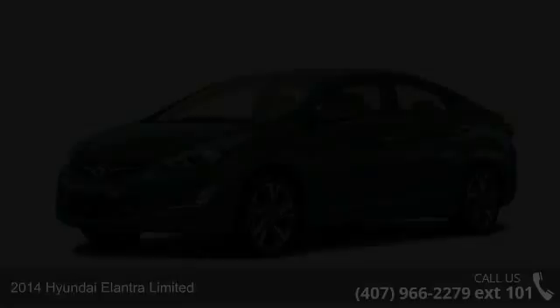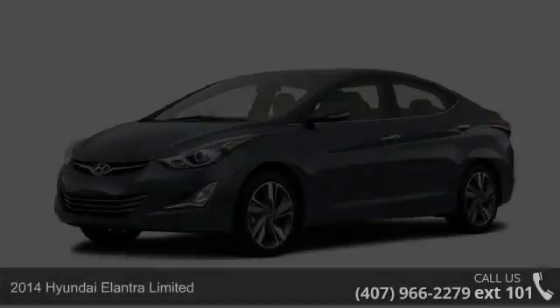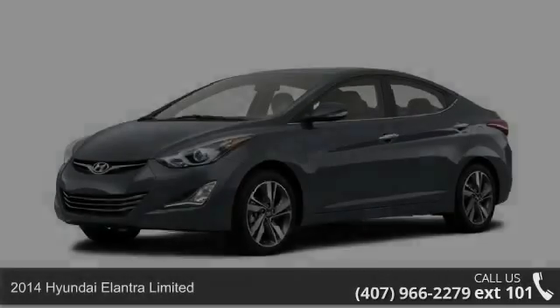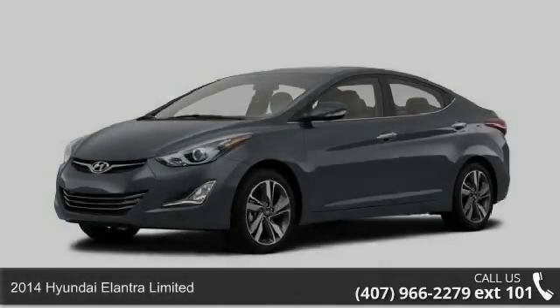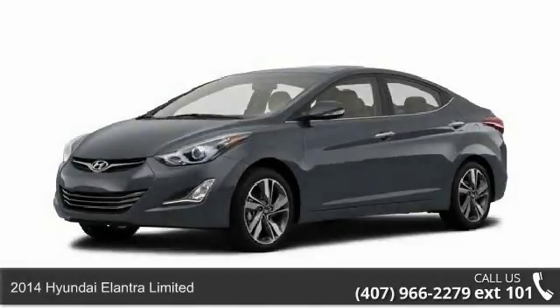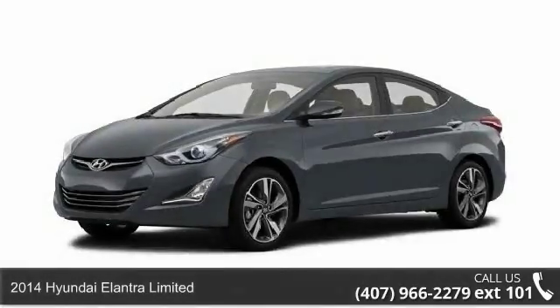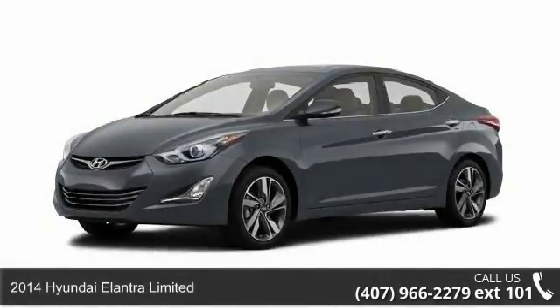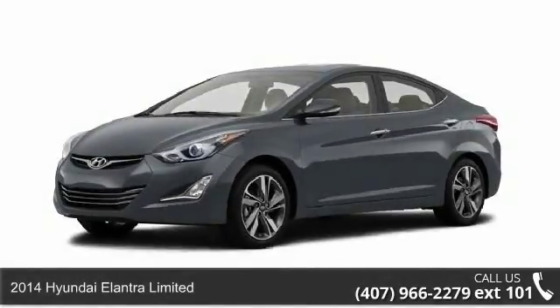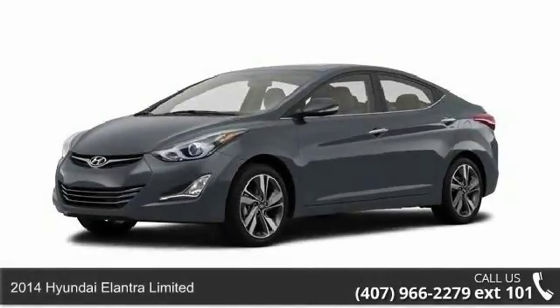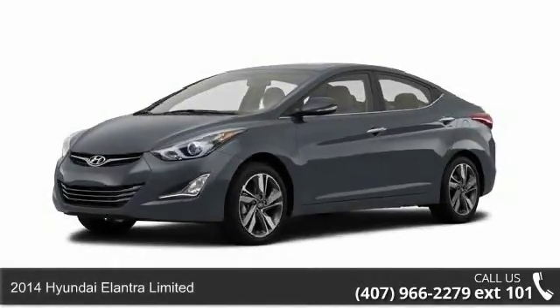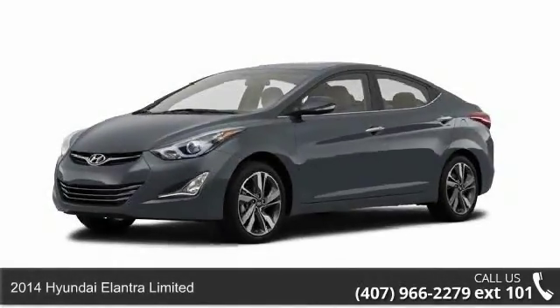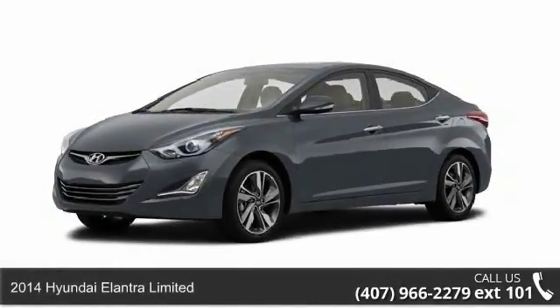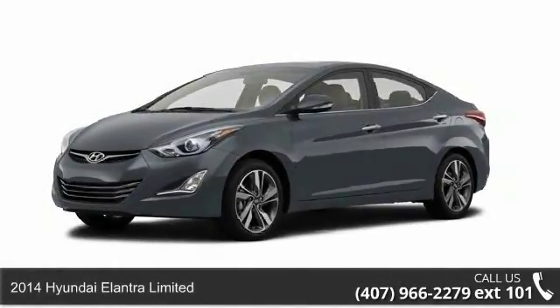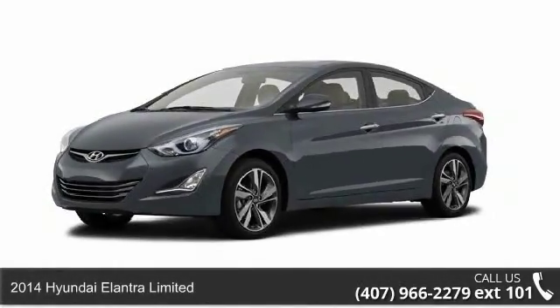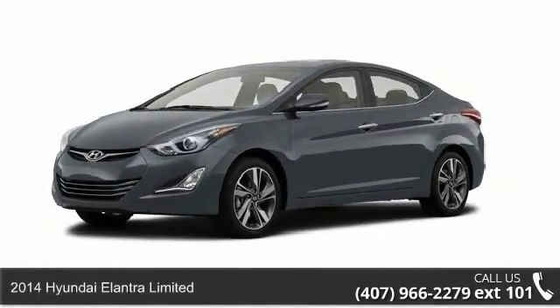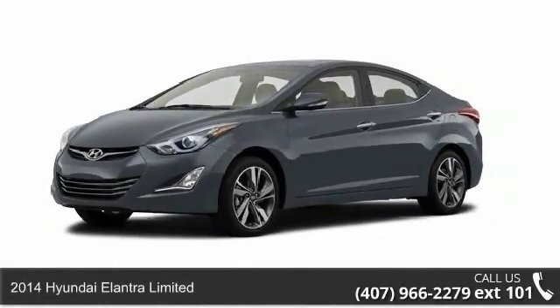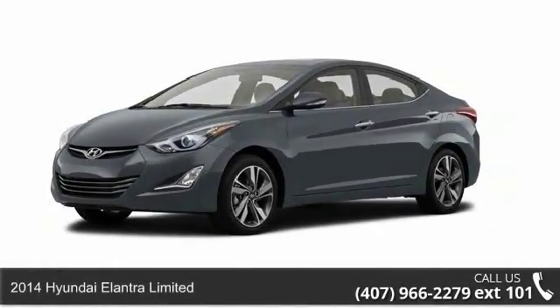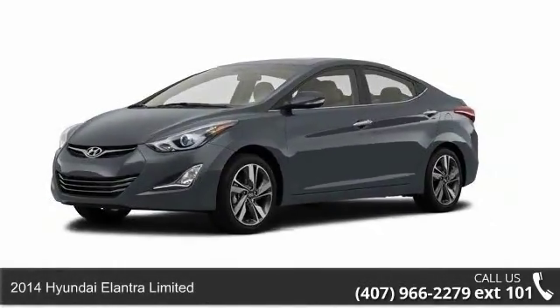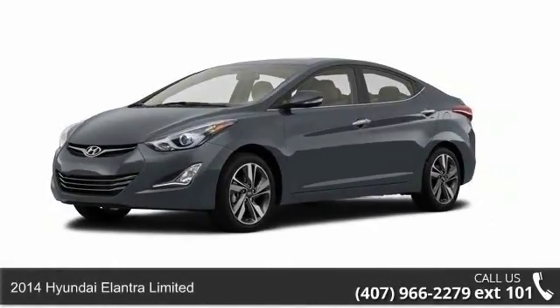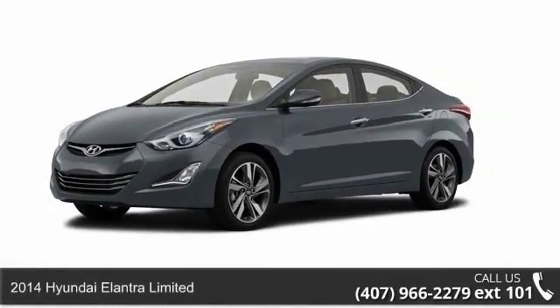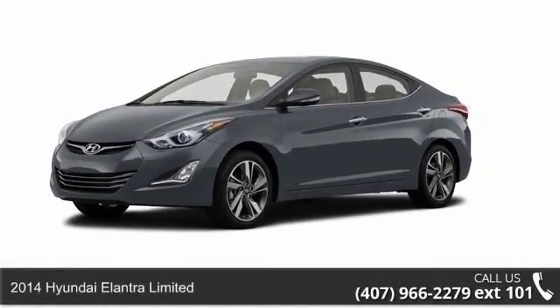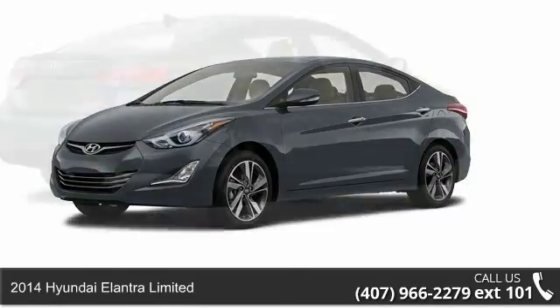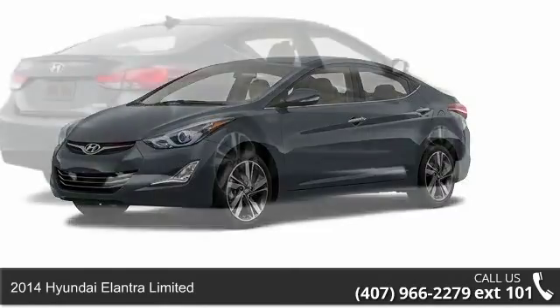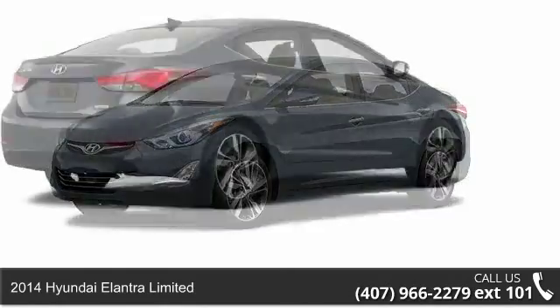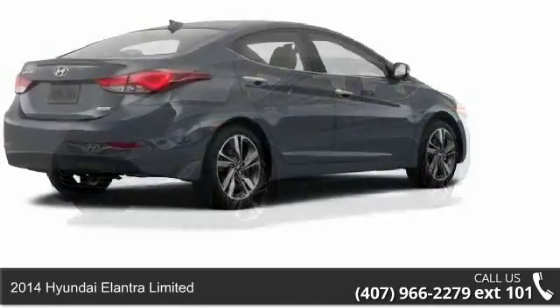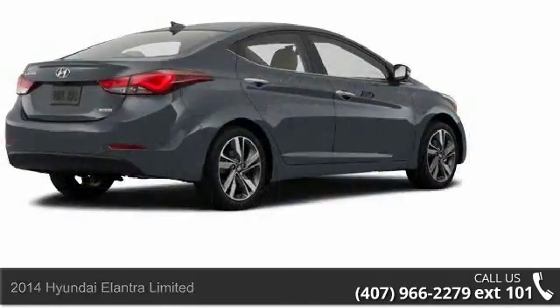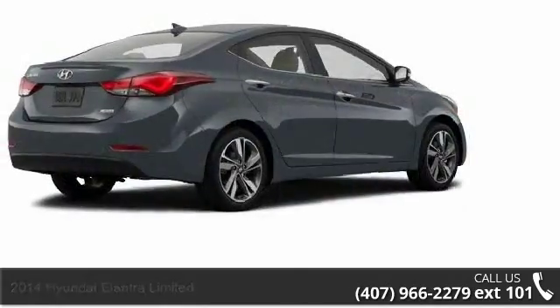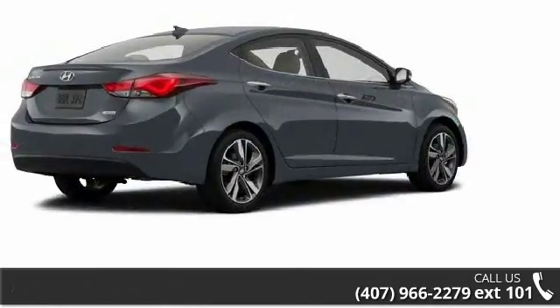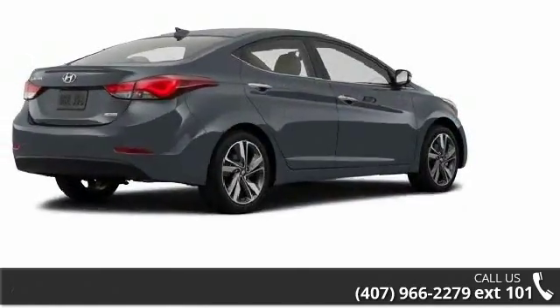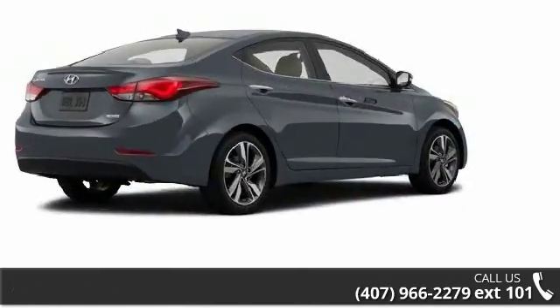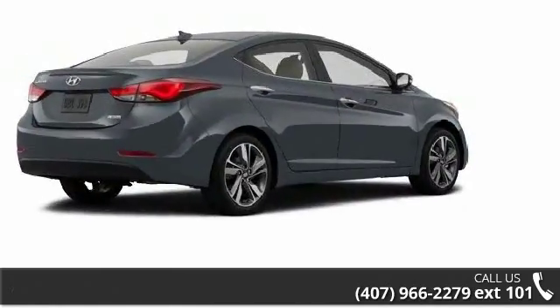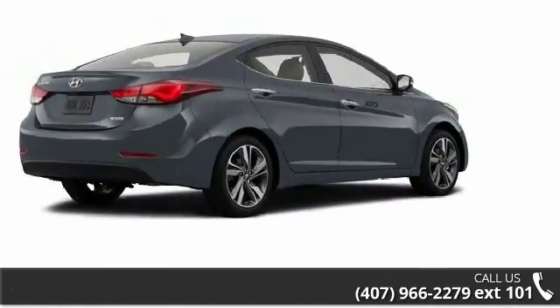Check out this 2014 Hyundai Elantra Limited. If you are looking for an automobile with great features, look no further.